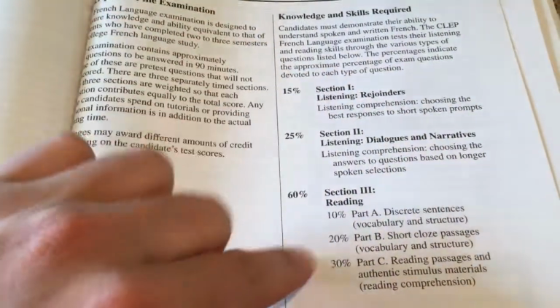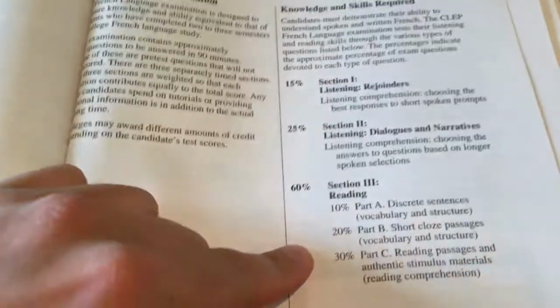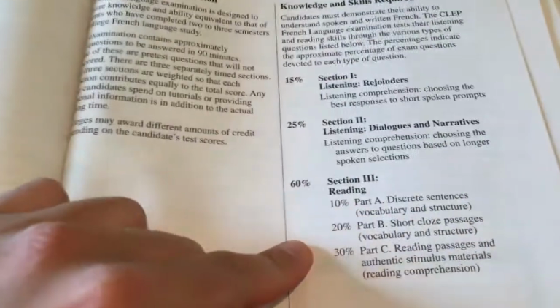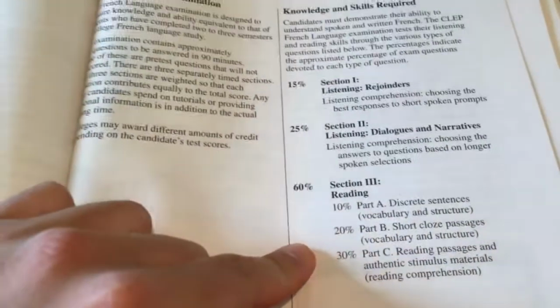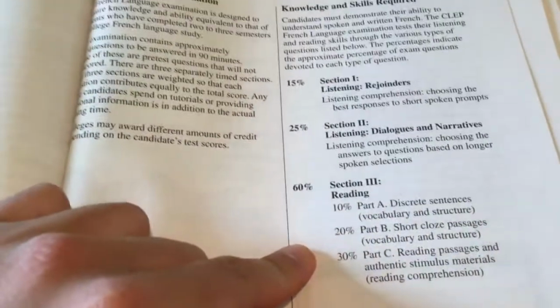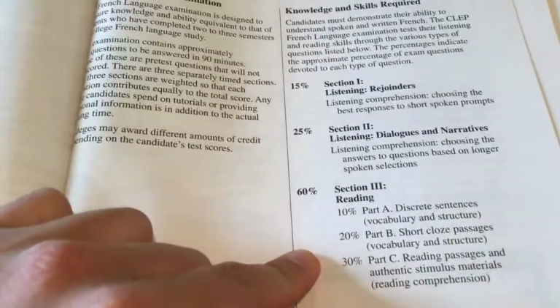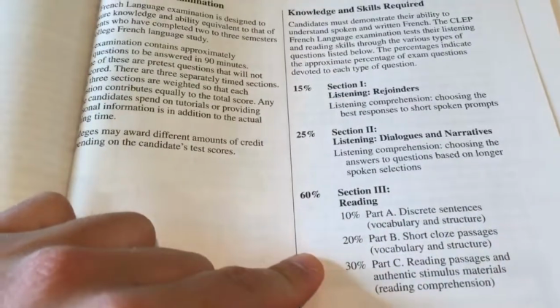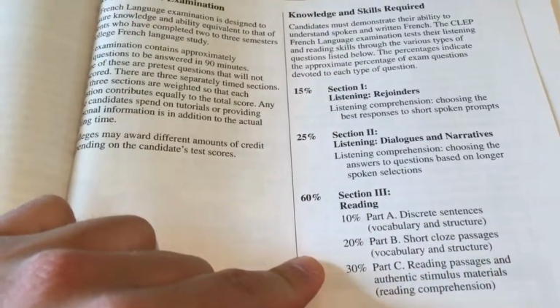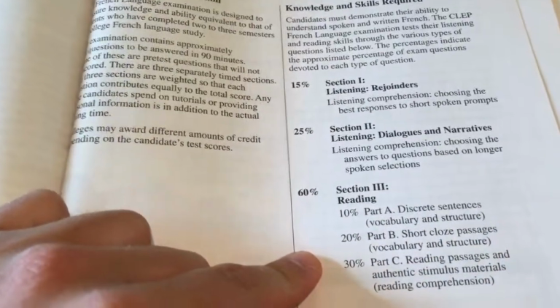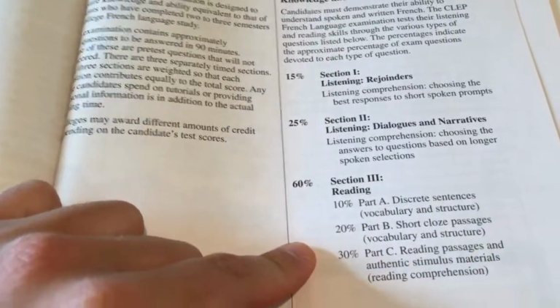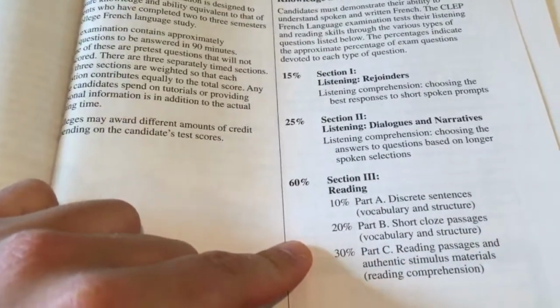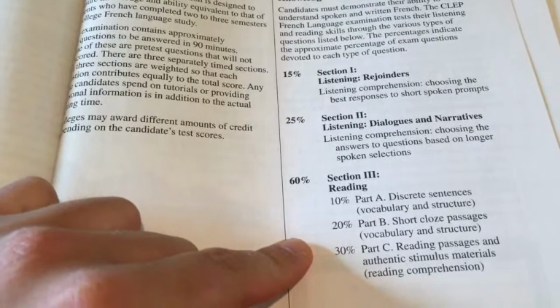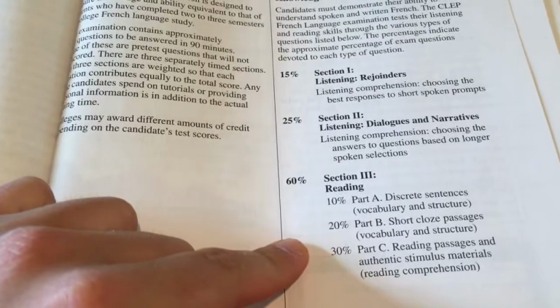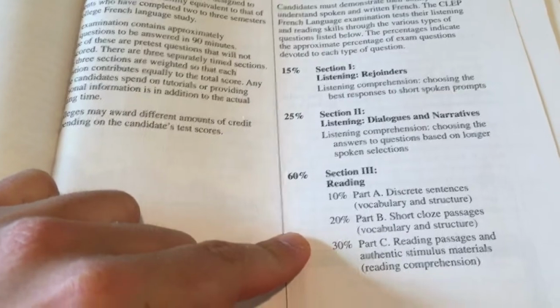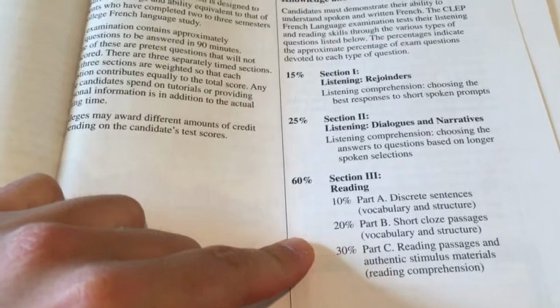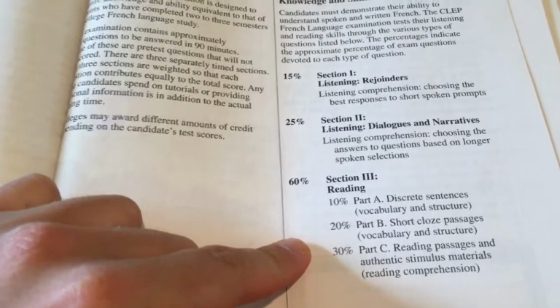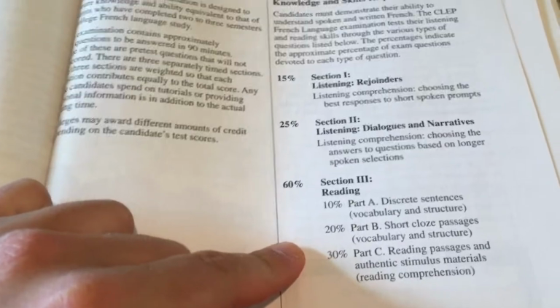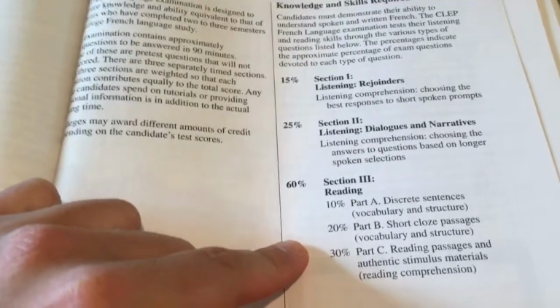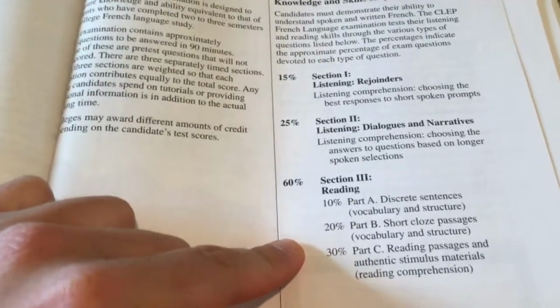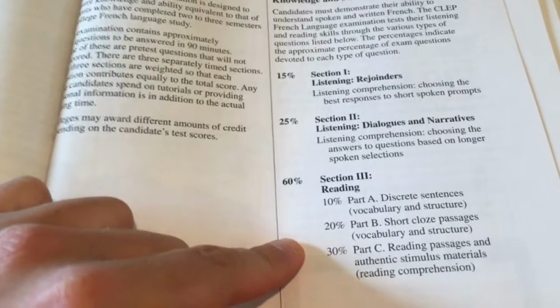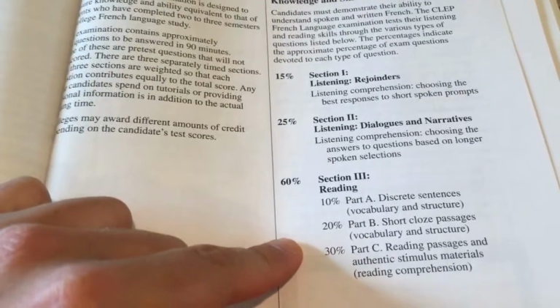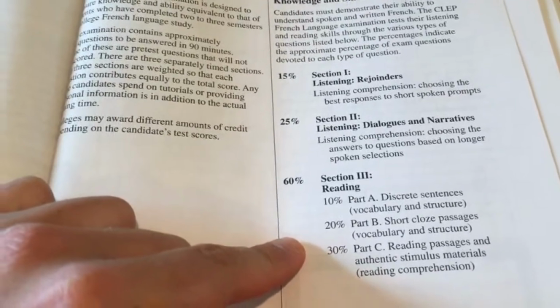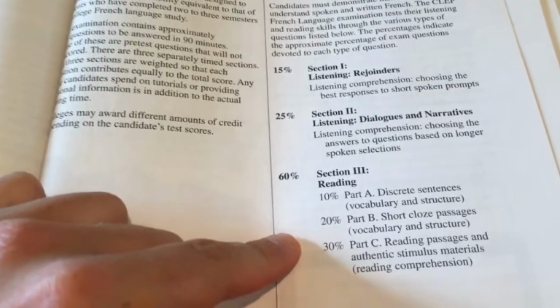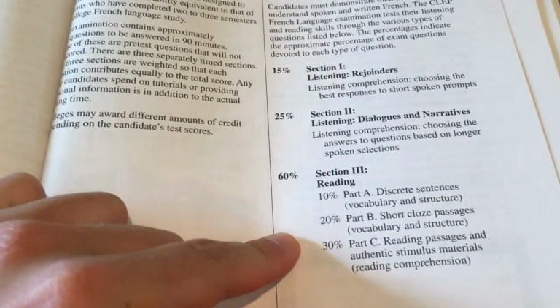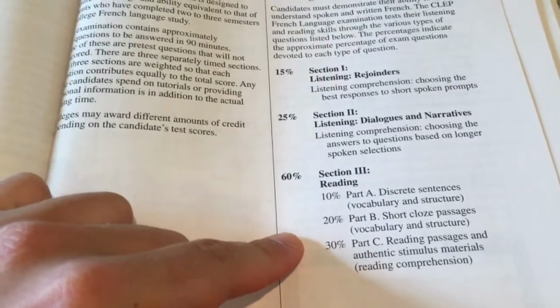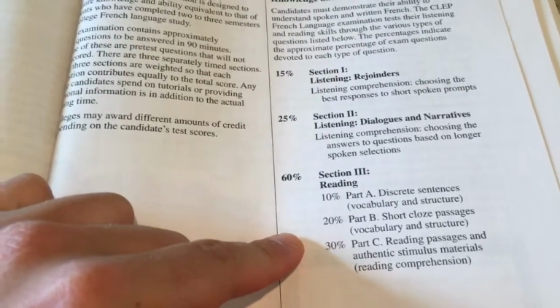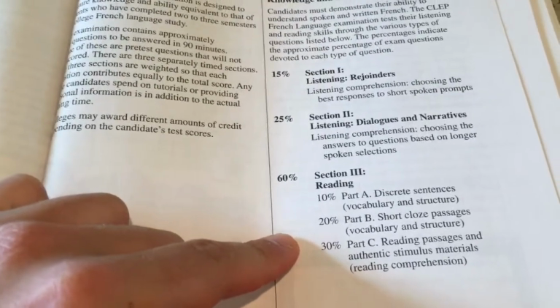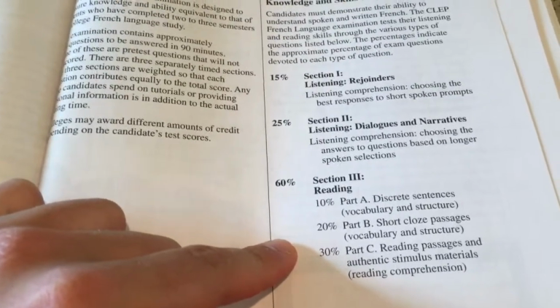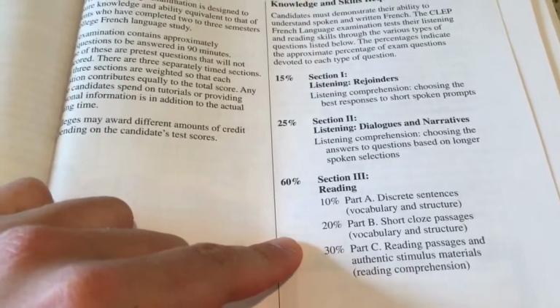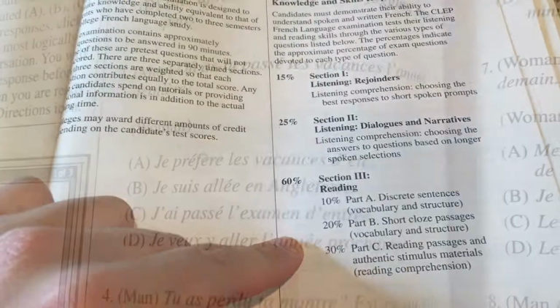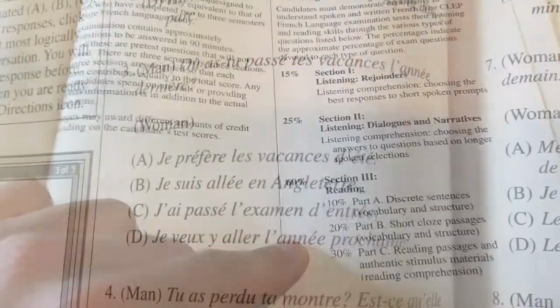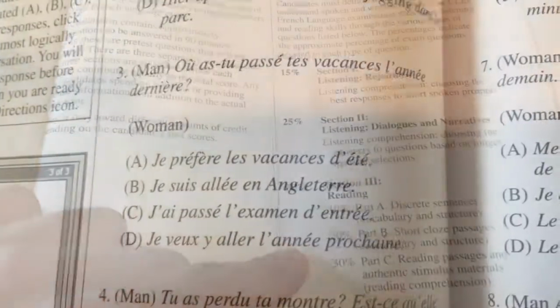Now the reading portion is where it gets really difficult. With this video, I'll just go through each portion just so you can really understand what I'm reading.